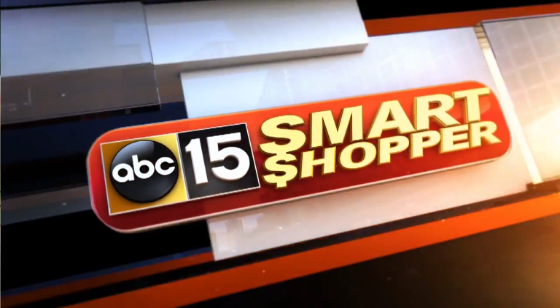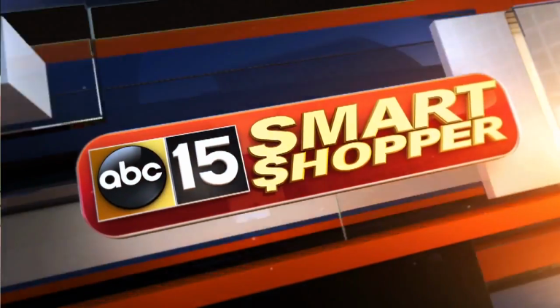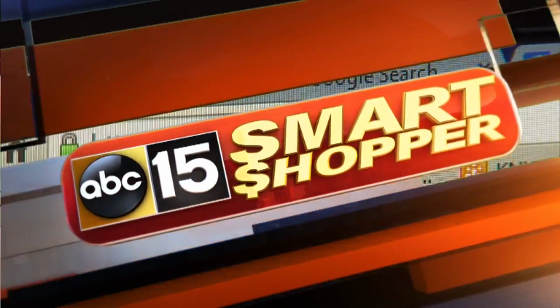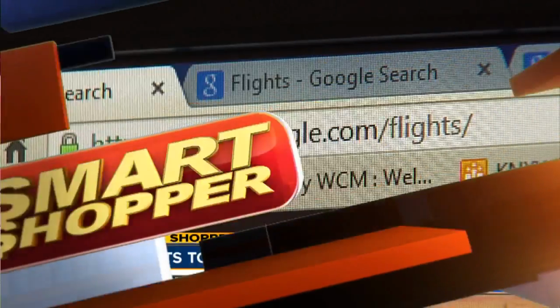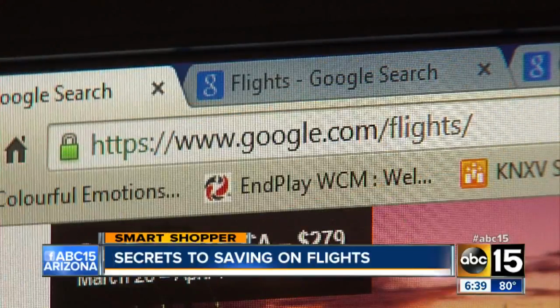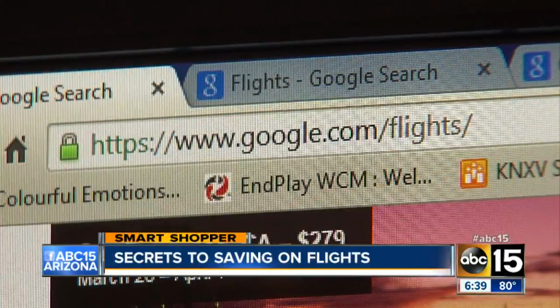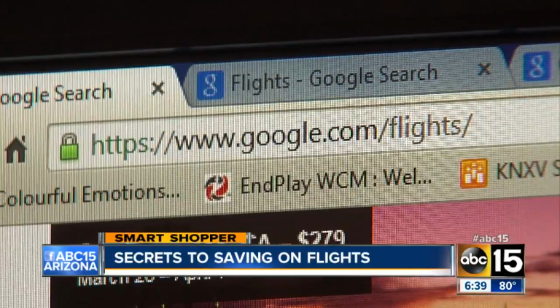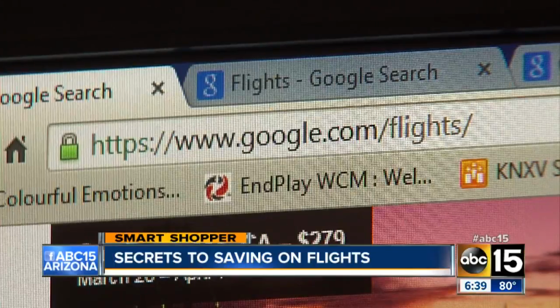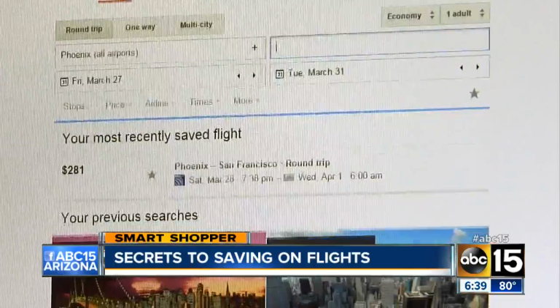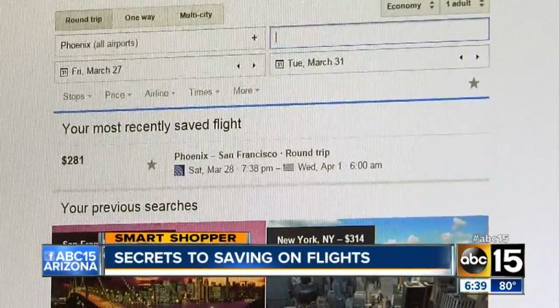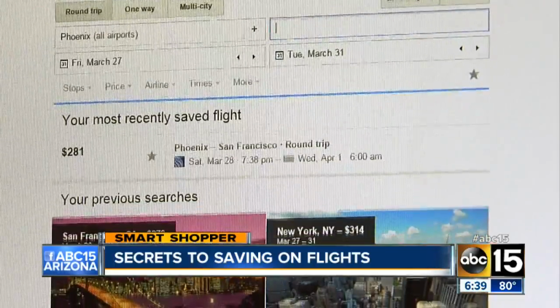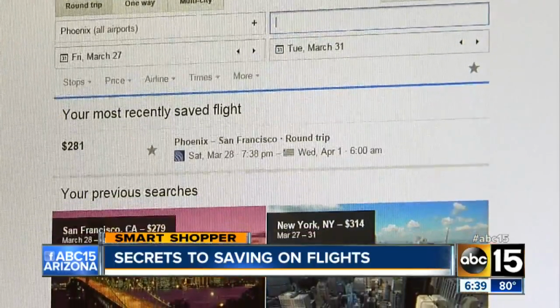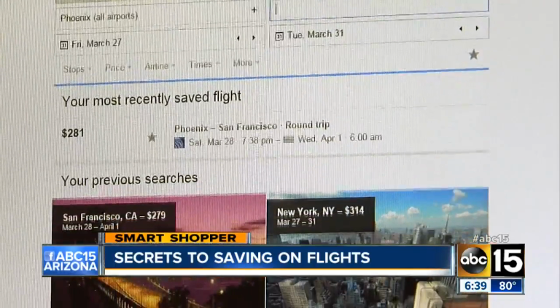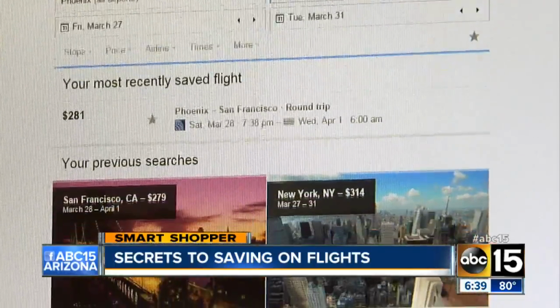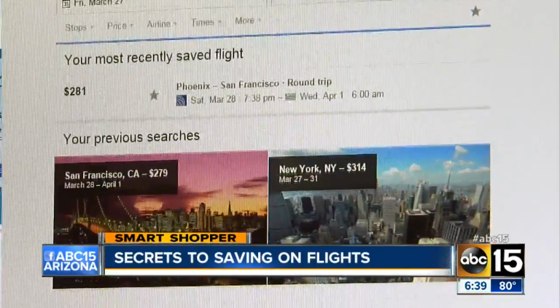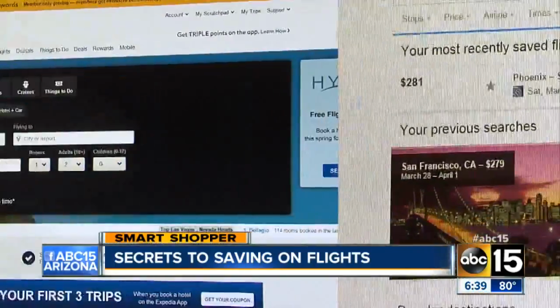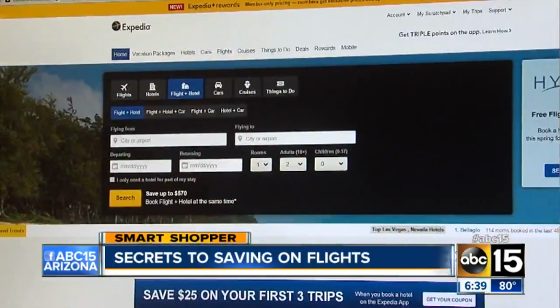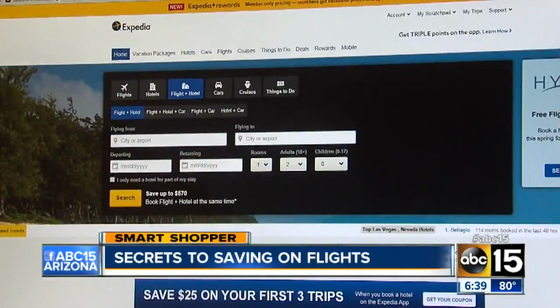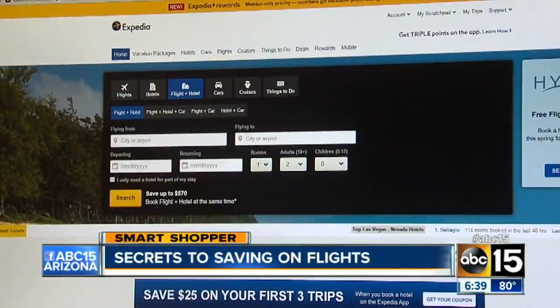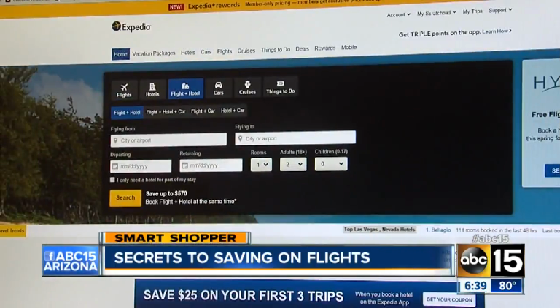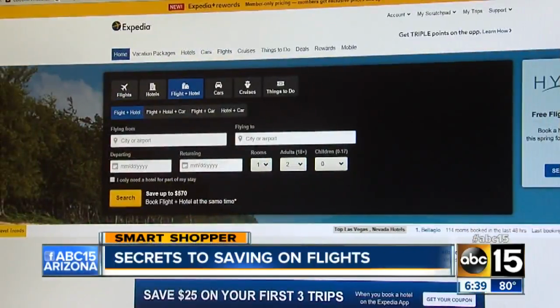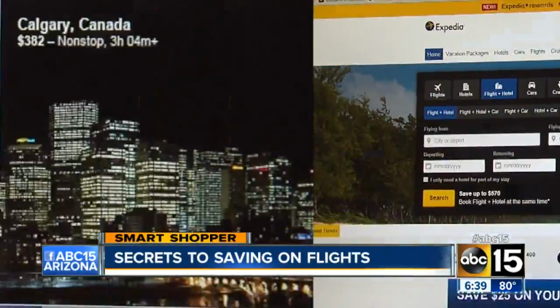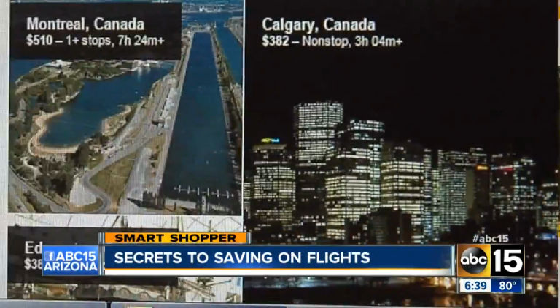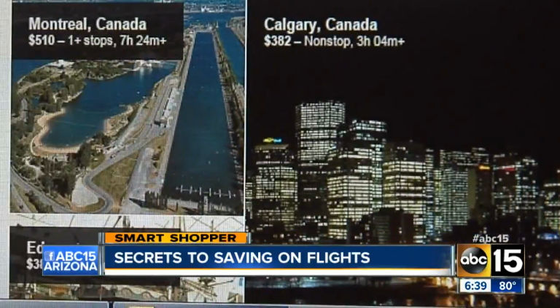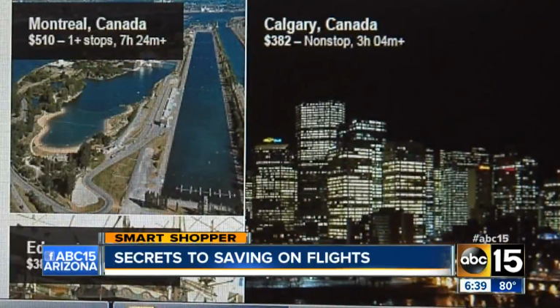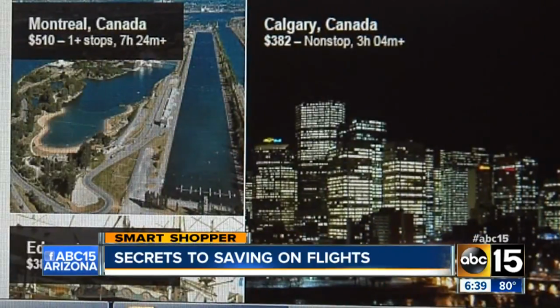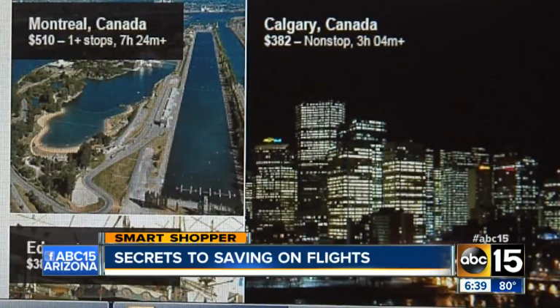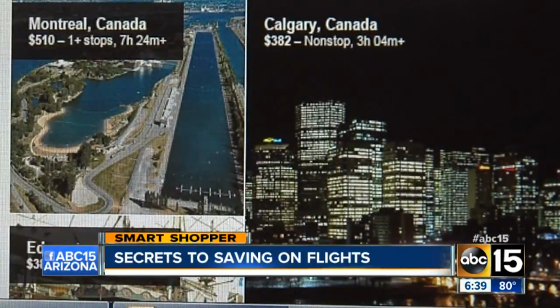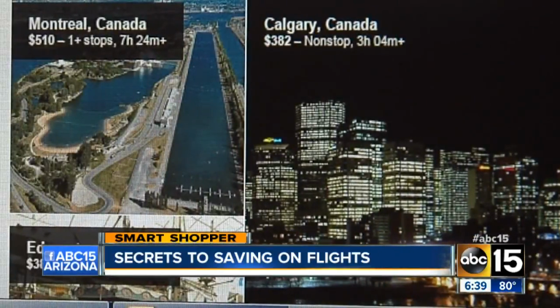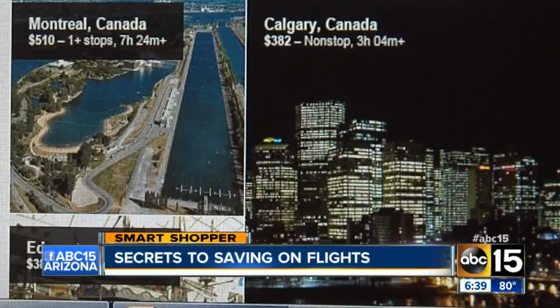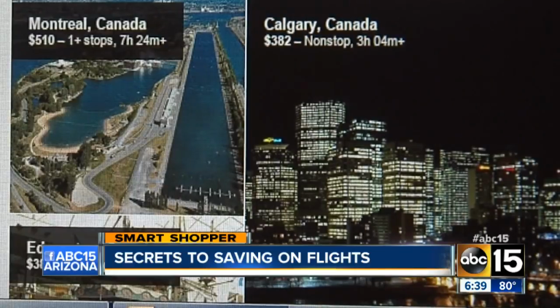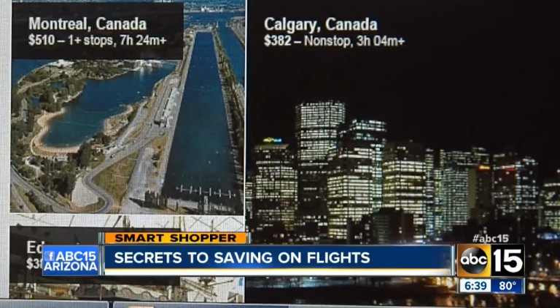The secret is Google Flights. You can do more than just compare prices like other search engines — the site can really plan your vacation for you.